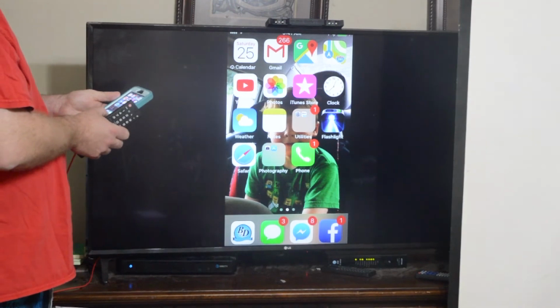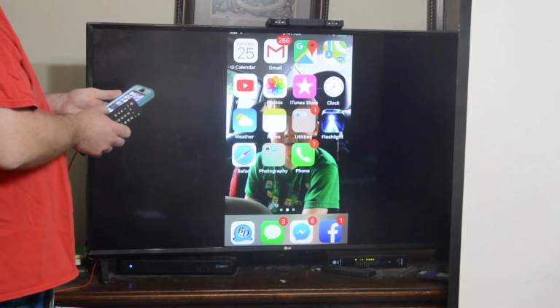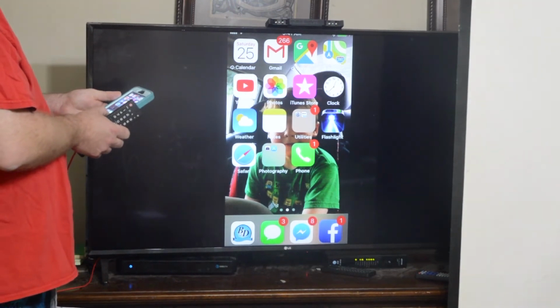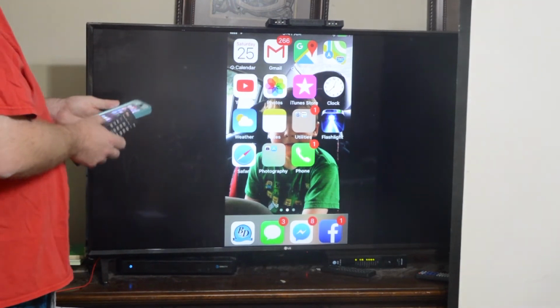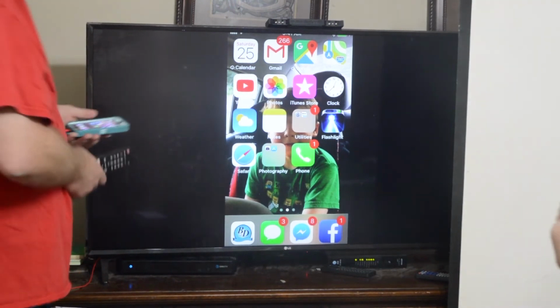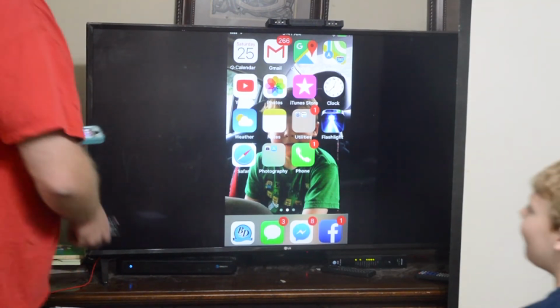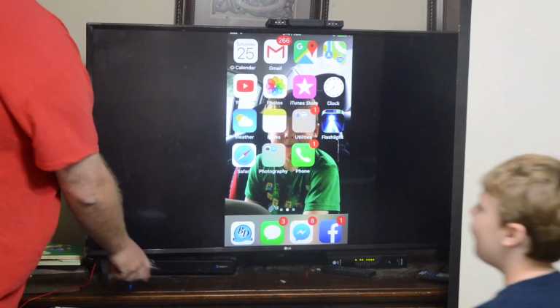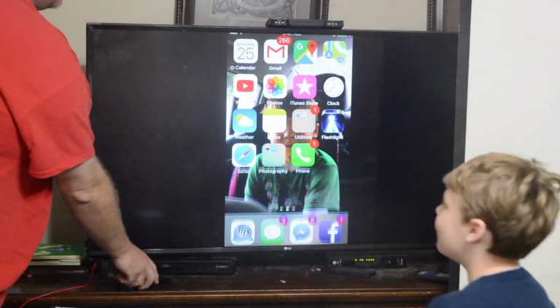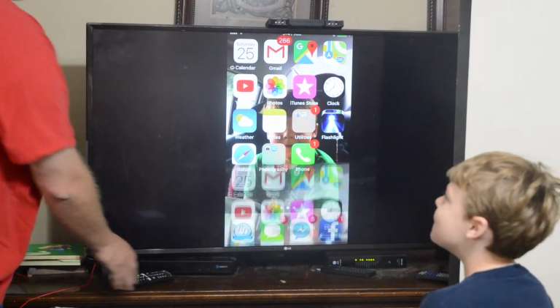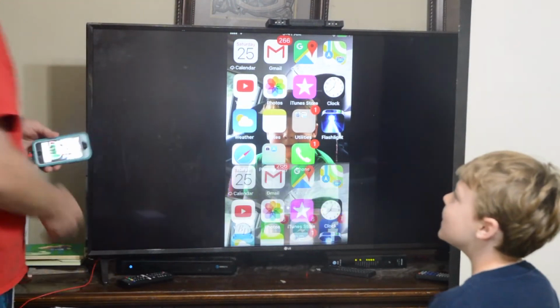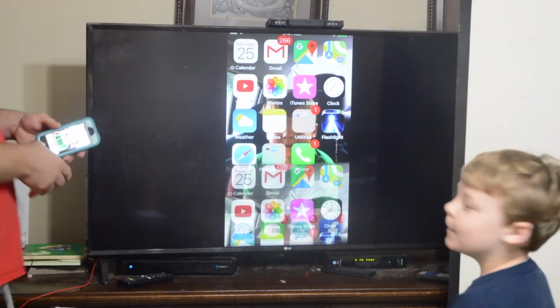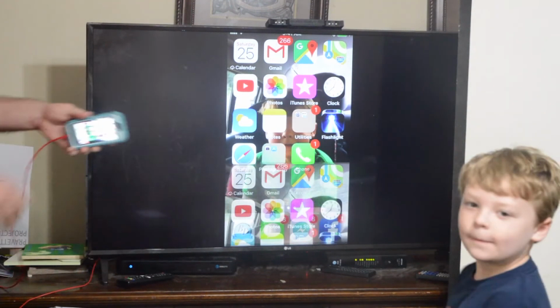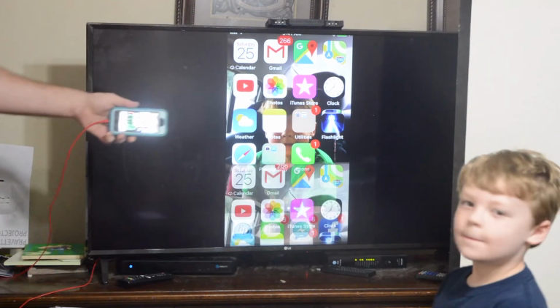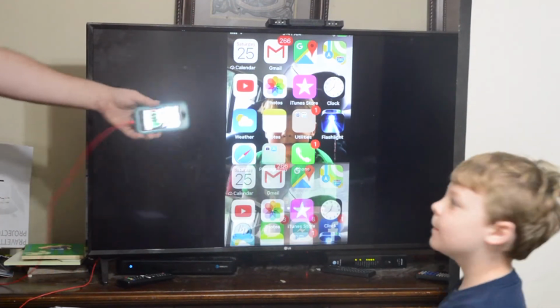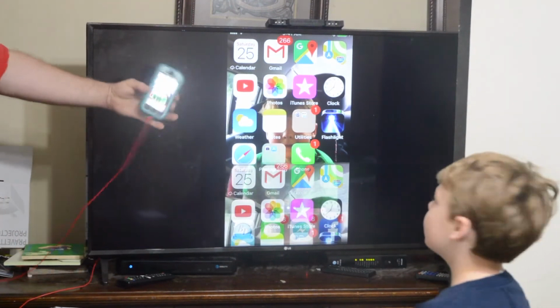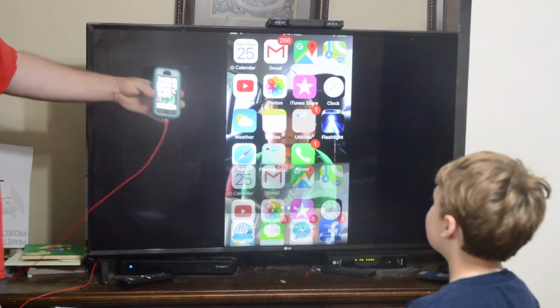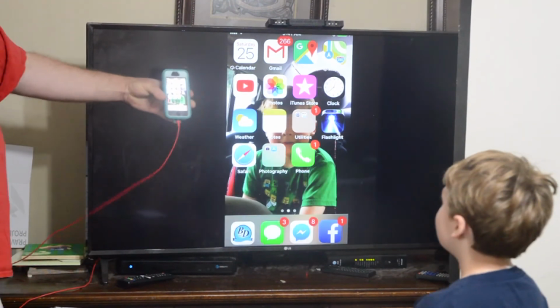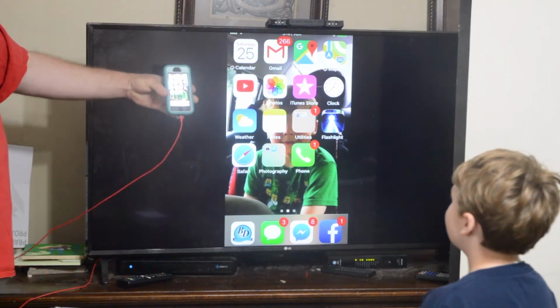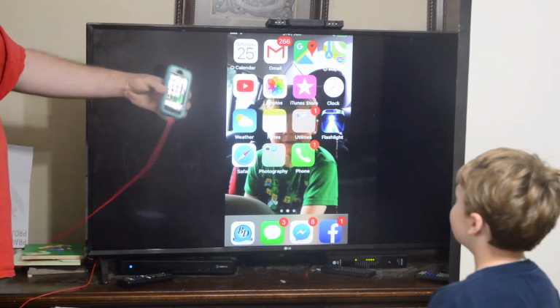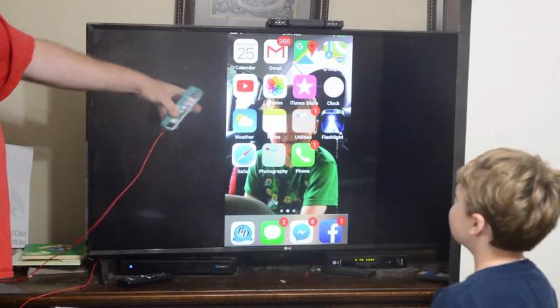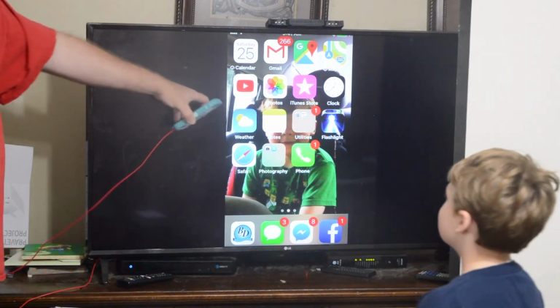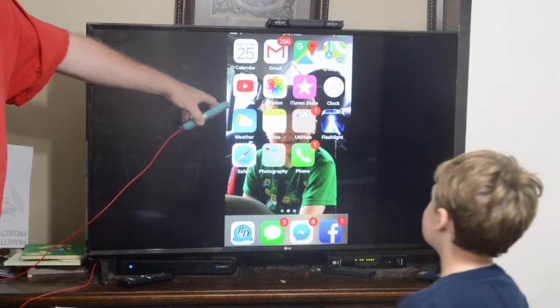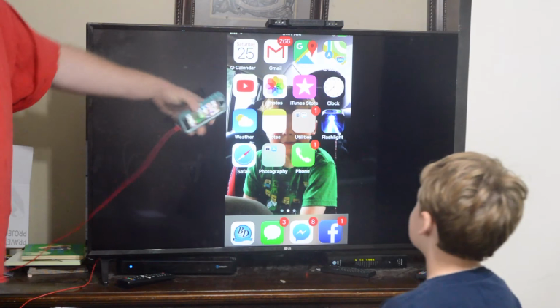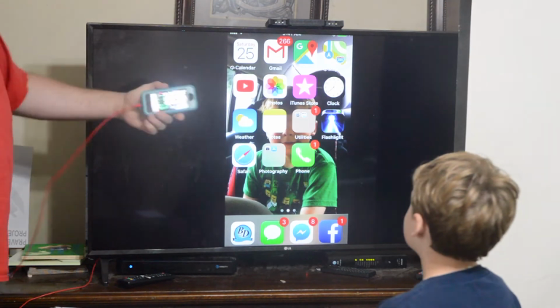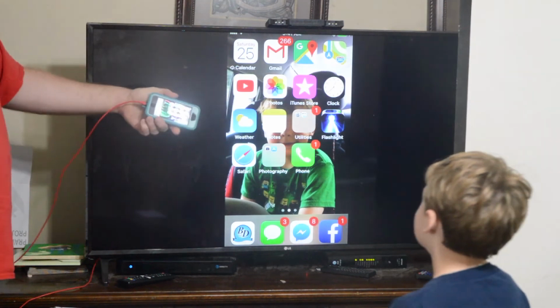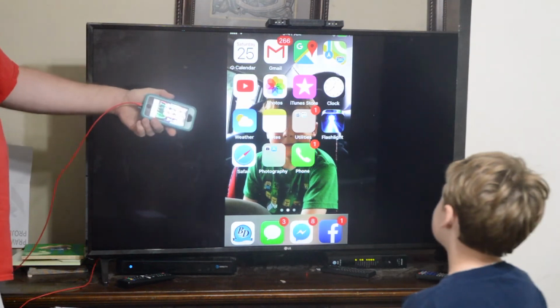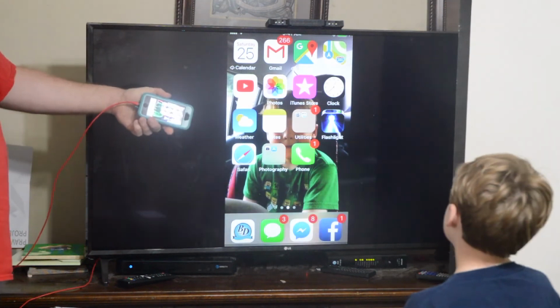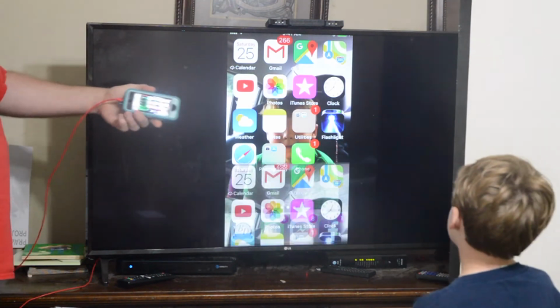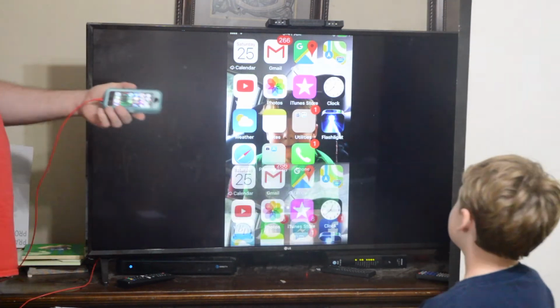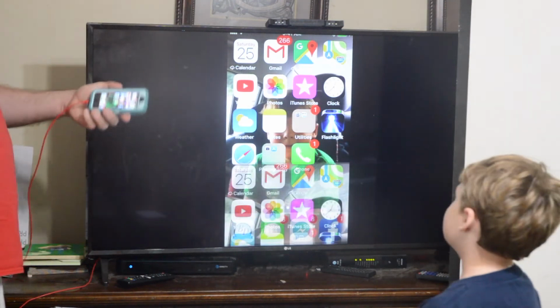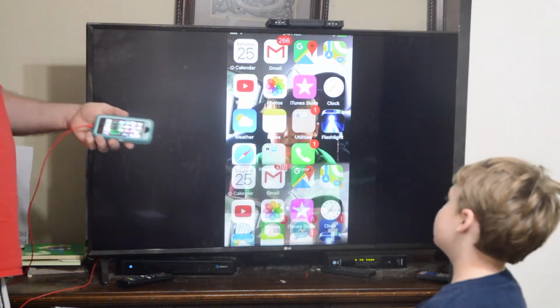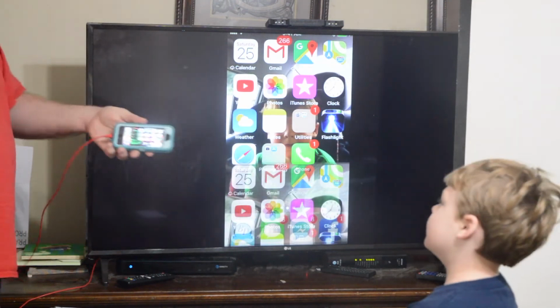There we go. All right. You can see that it's got the phone on here.